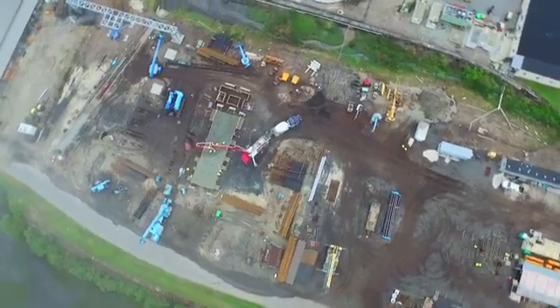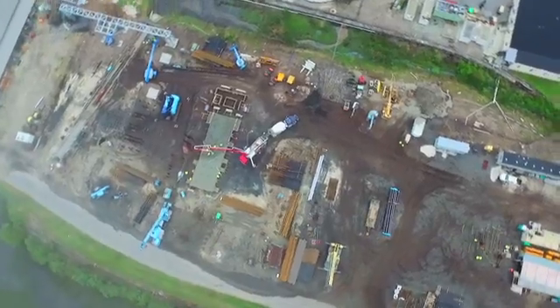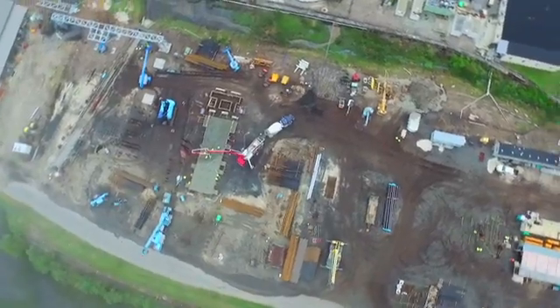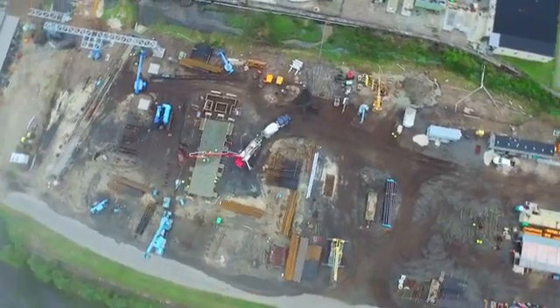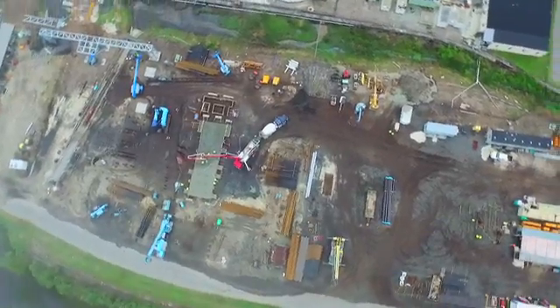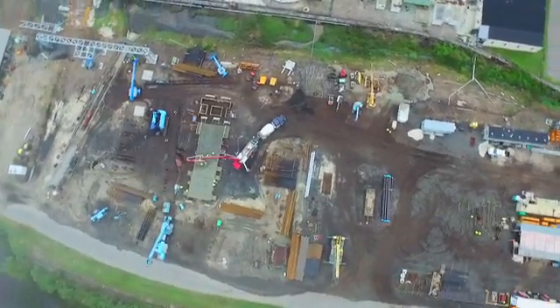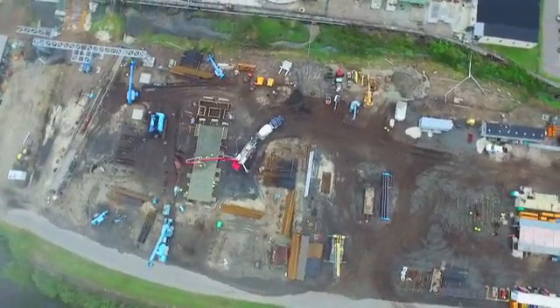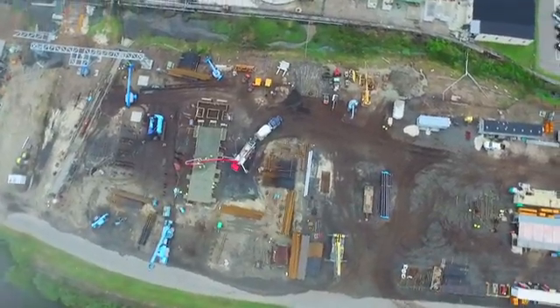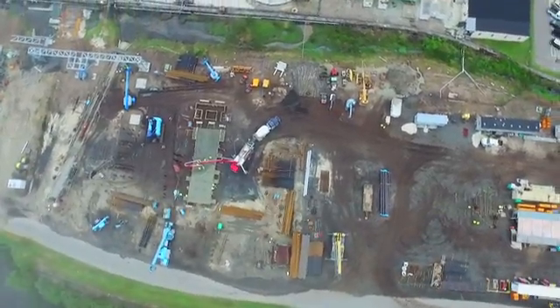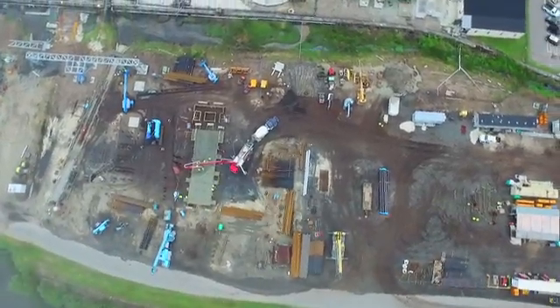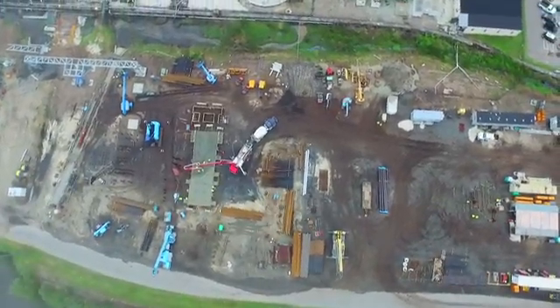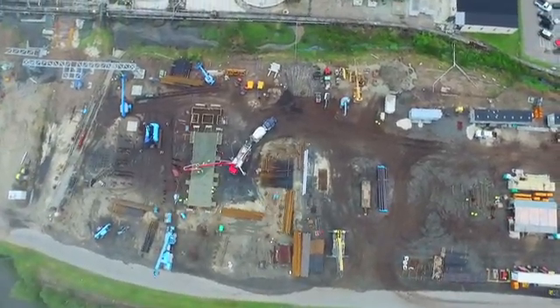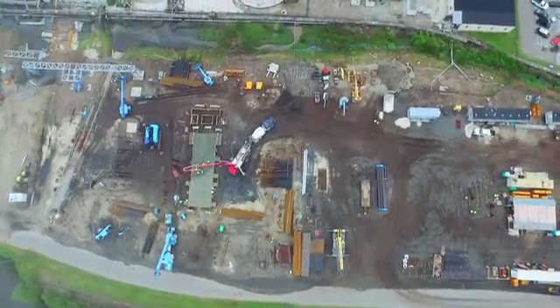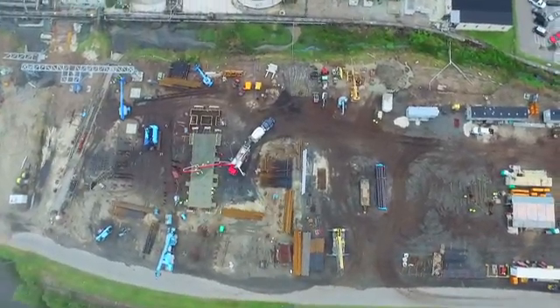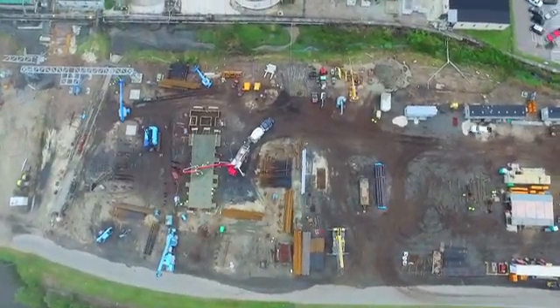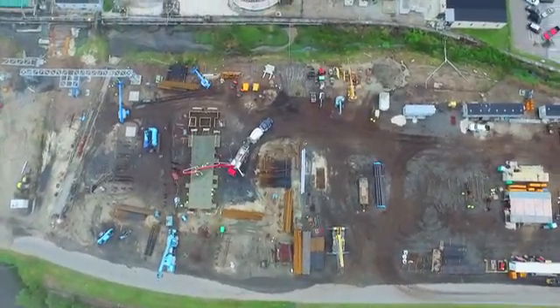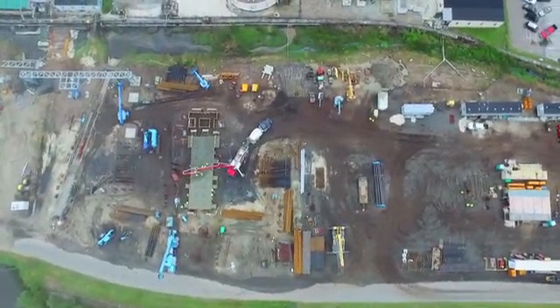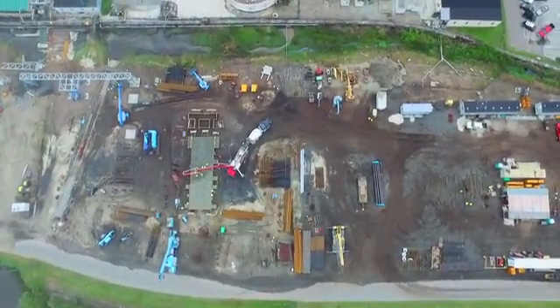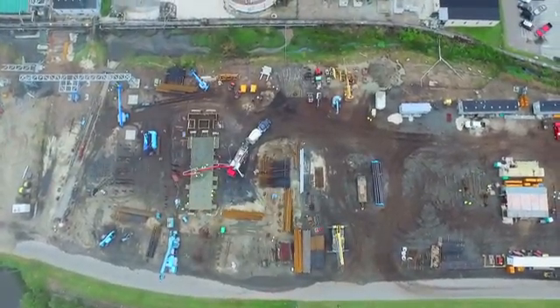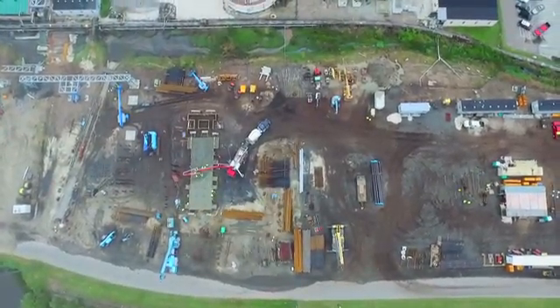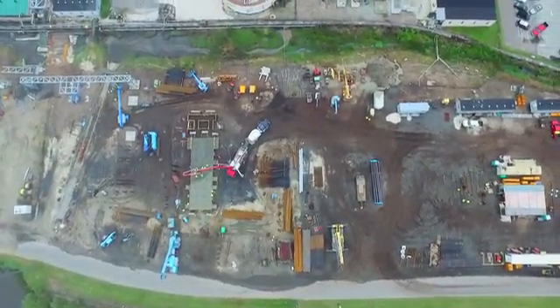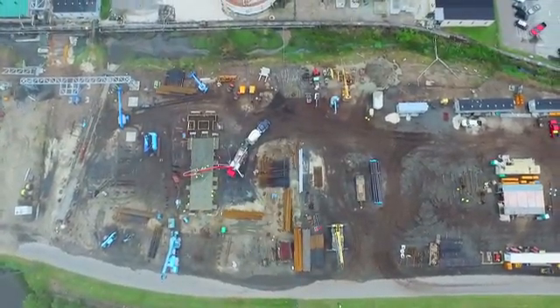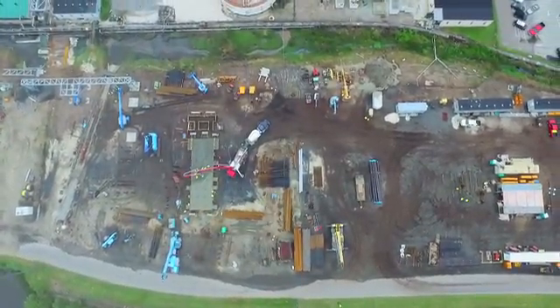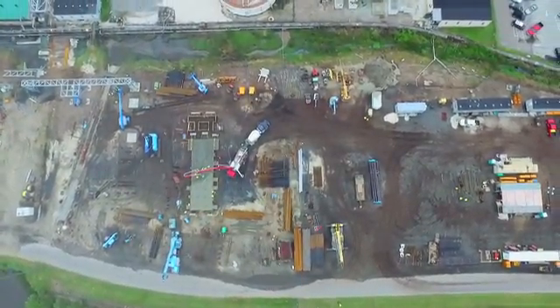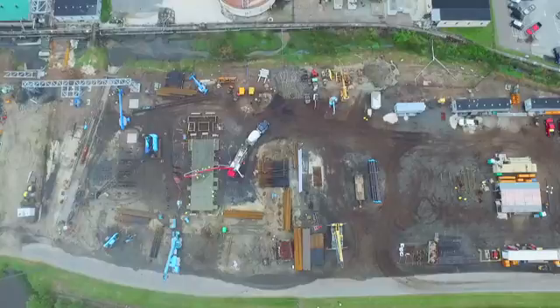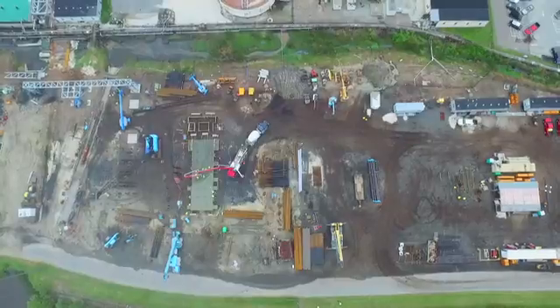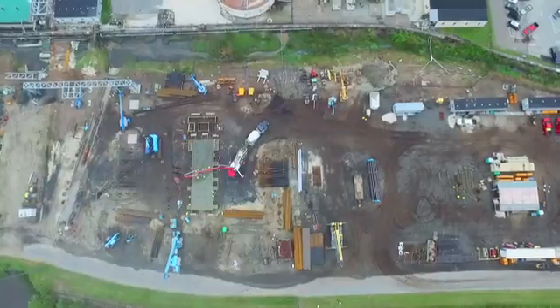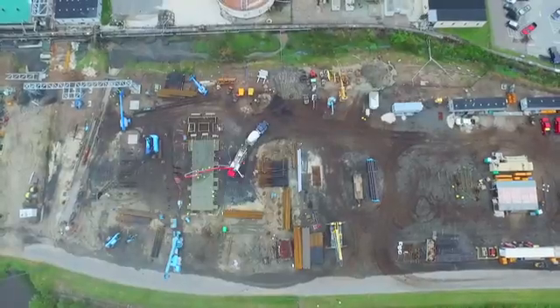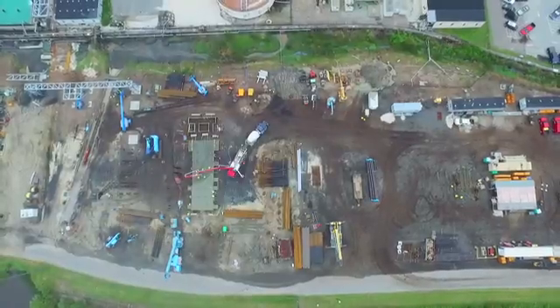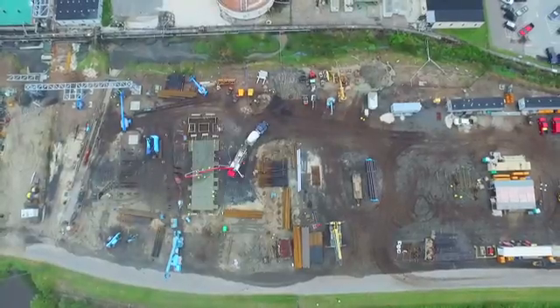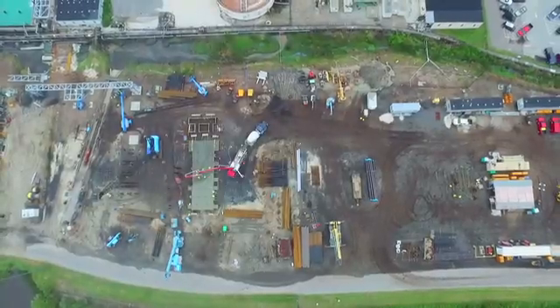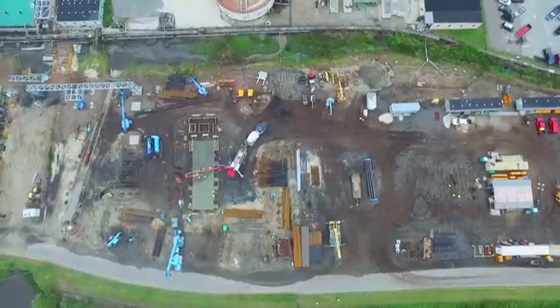We're pleased, as I said before, and thankful that we've got such a good general contractor out here working with us on the project.